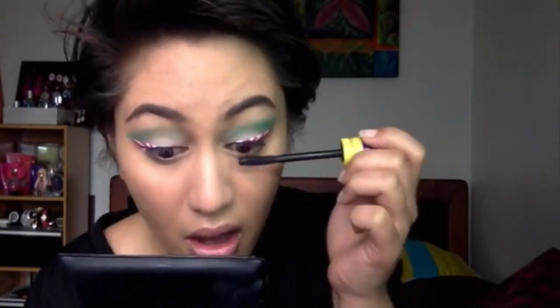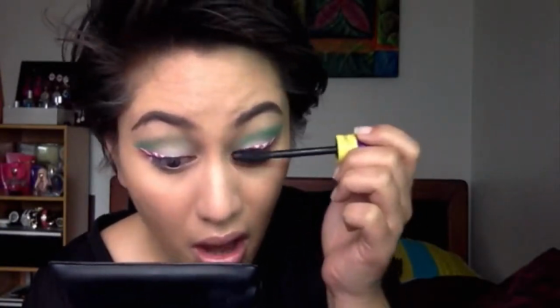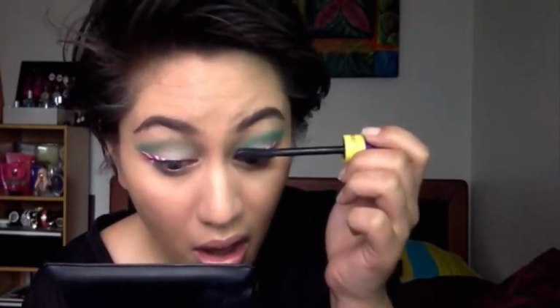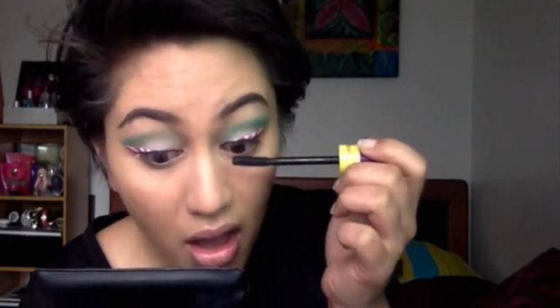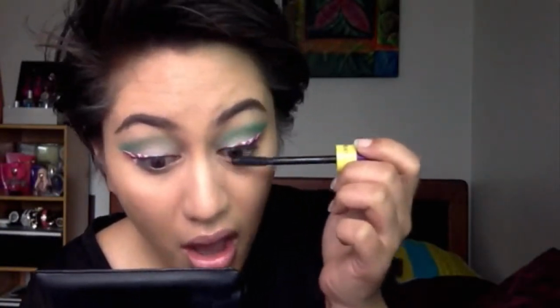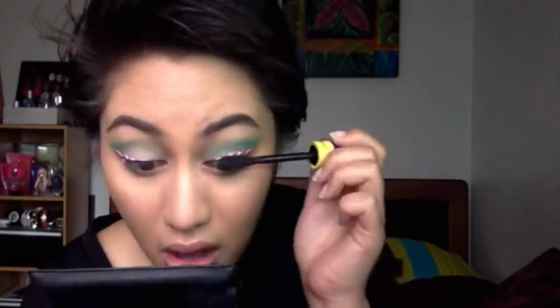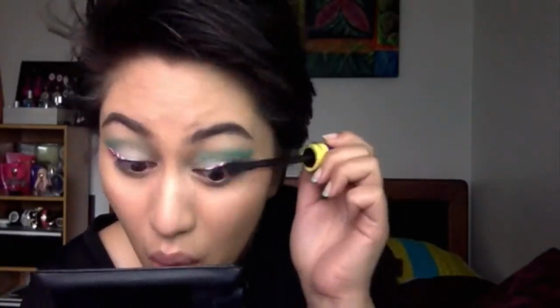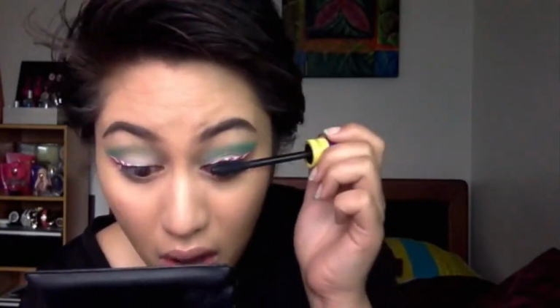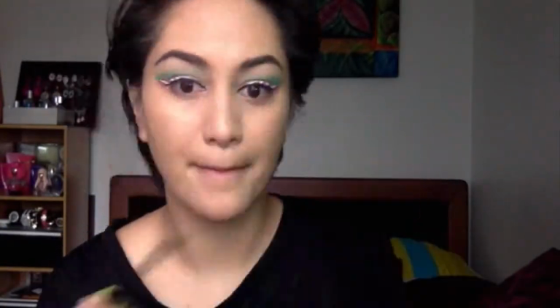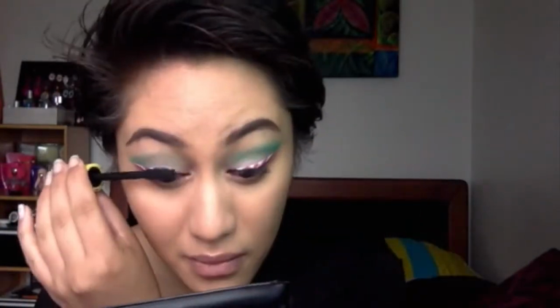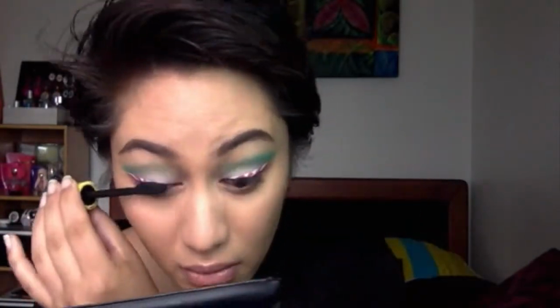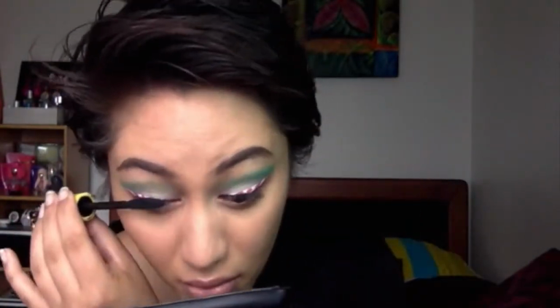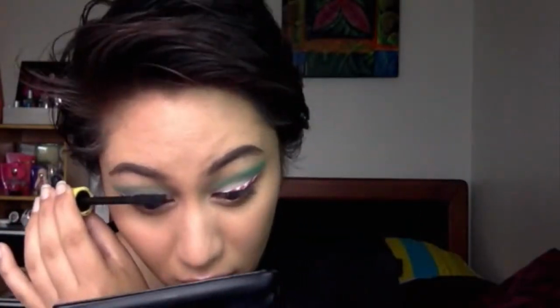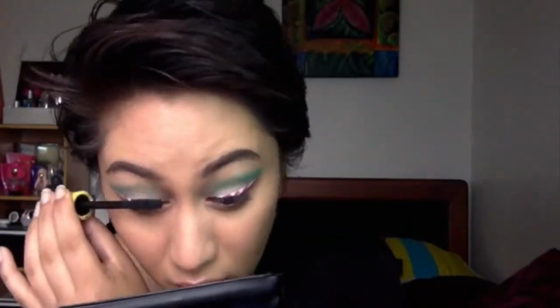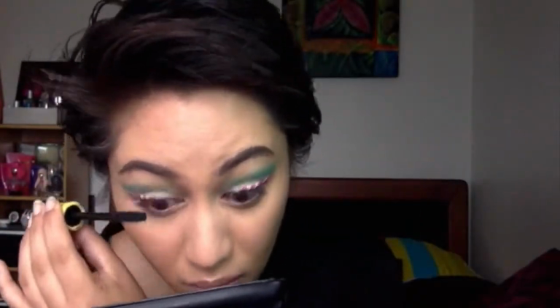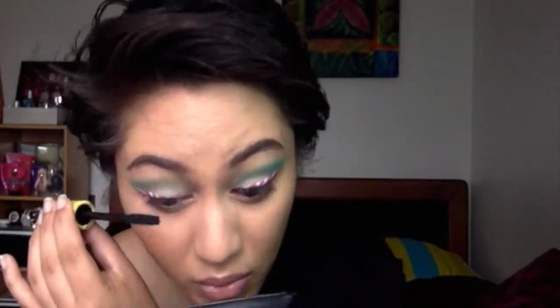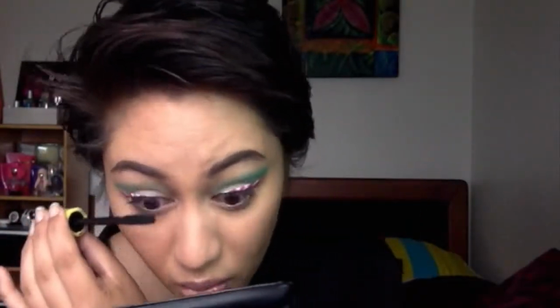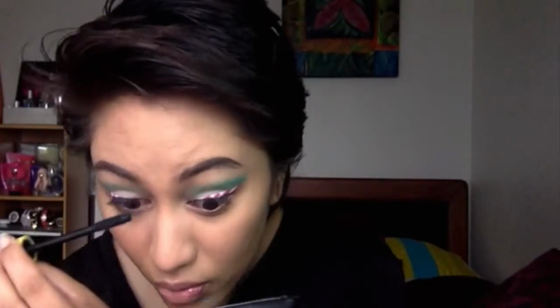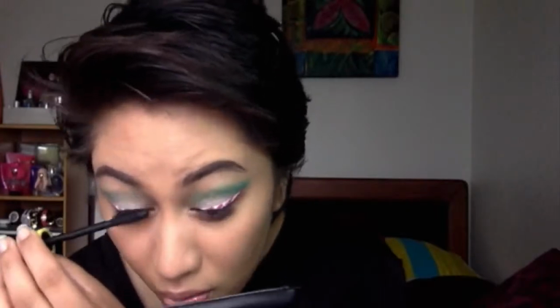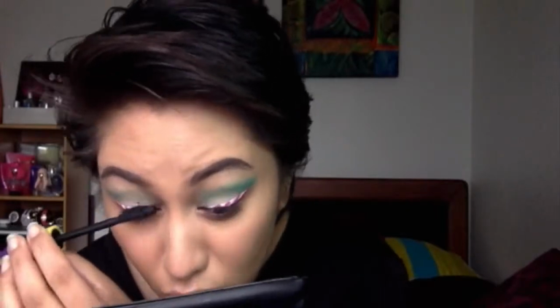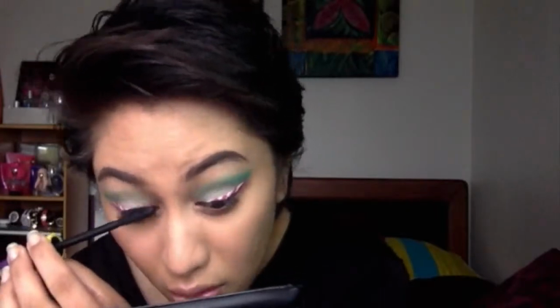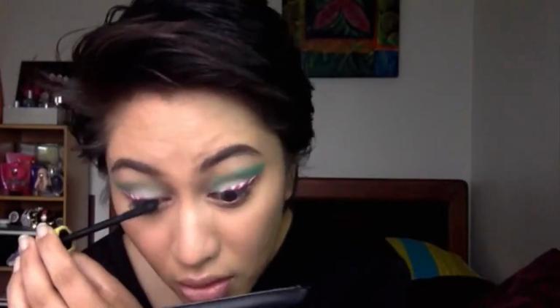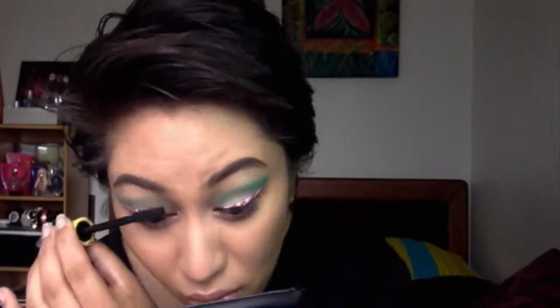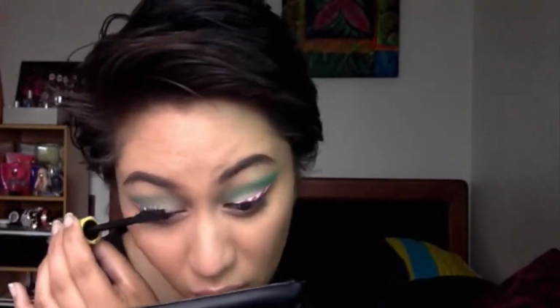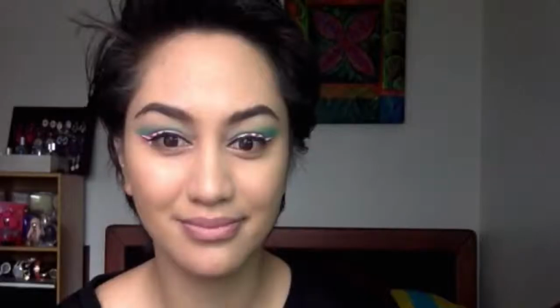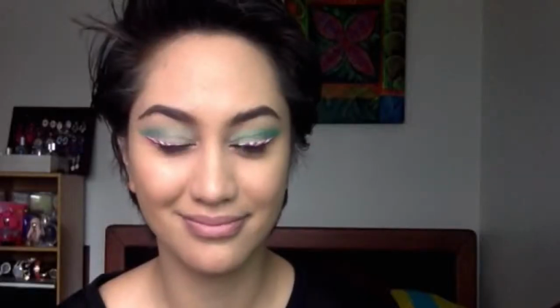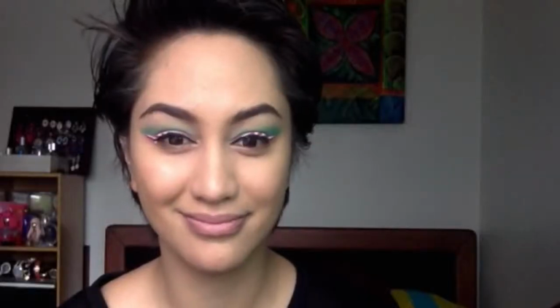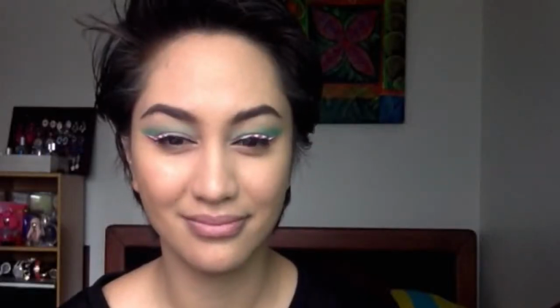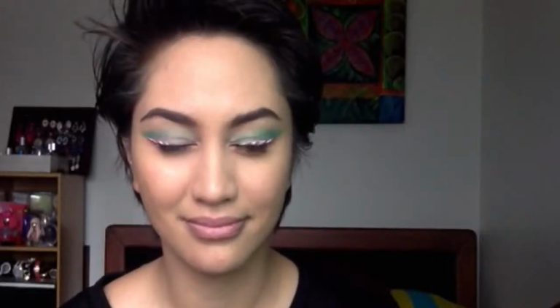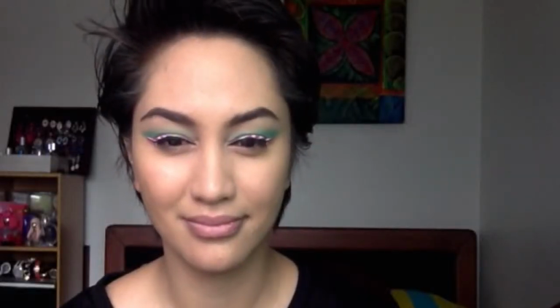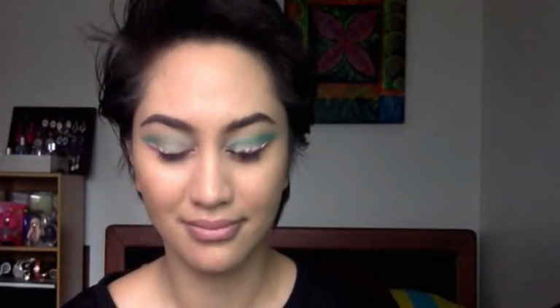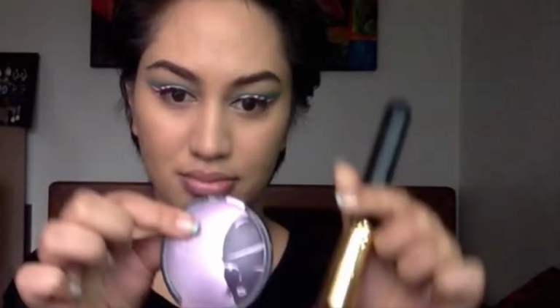I've lined both my eyes and went ahead and removed the tape really gently, curled my lashes, and now I'm applying my favorite mascara from Collection Cosmetics — the six-in-one mascara — giving my lashes a really good curl.